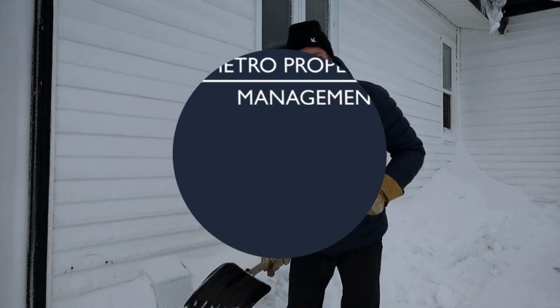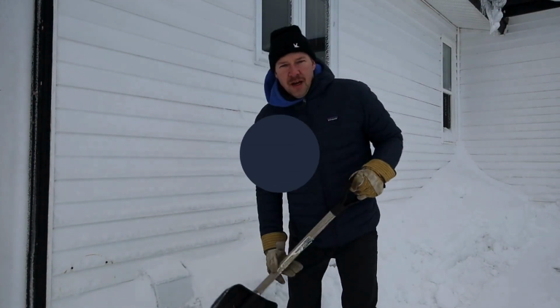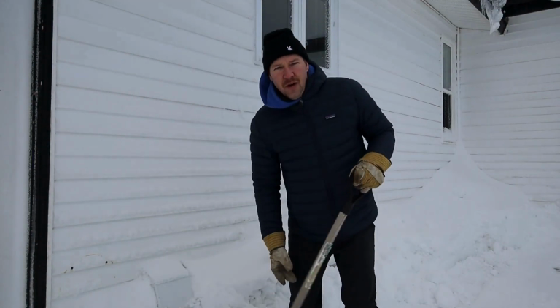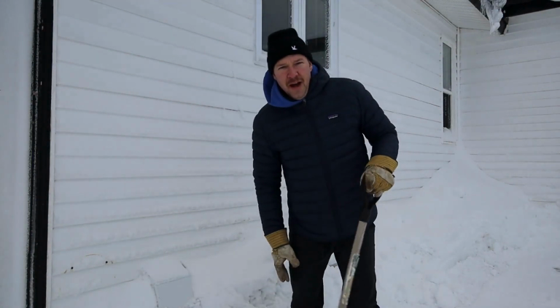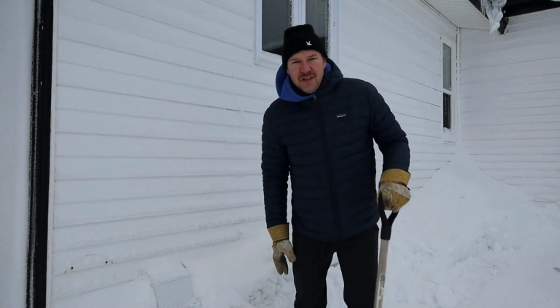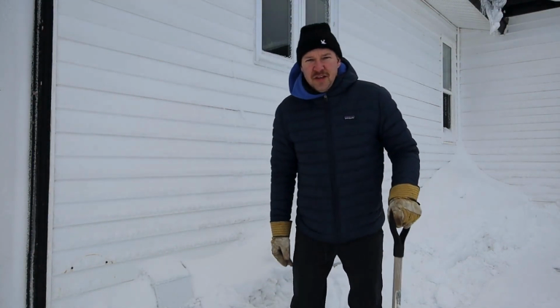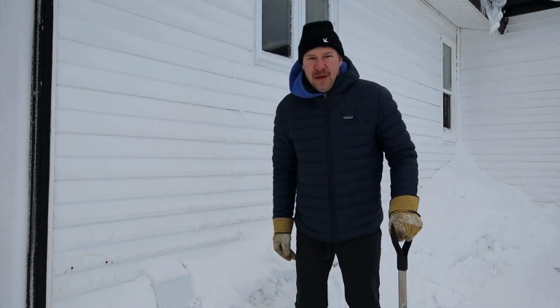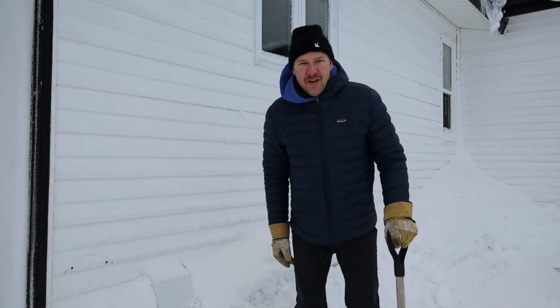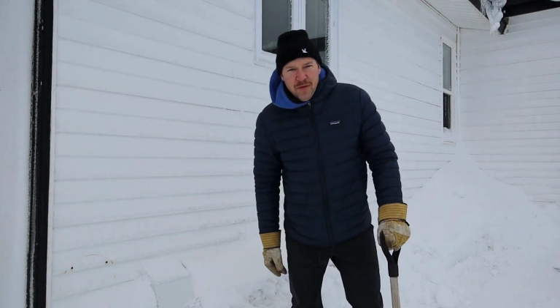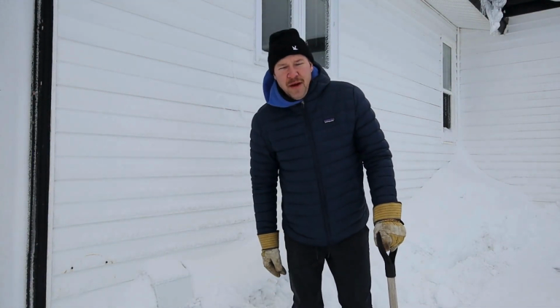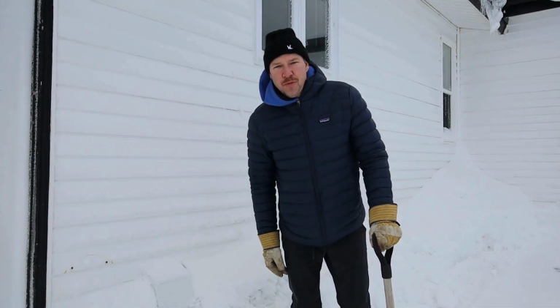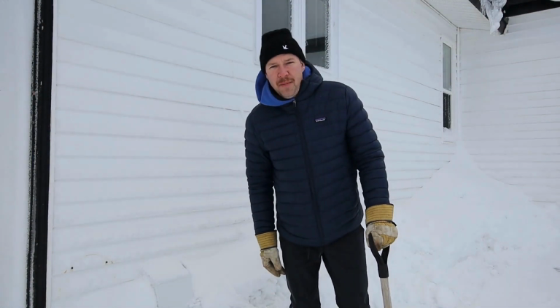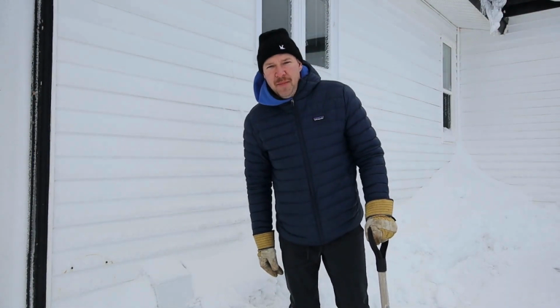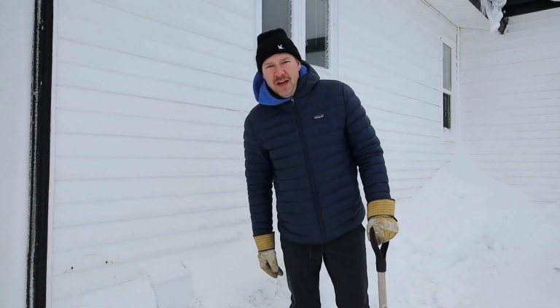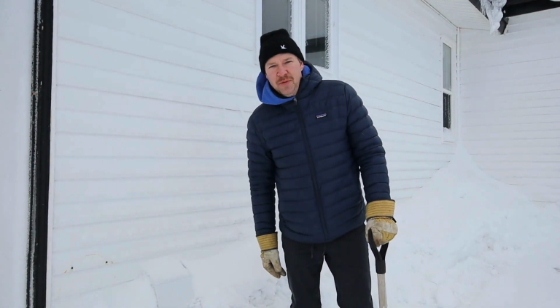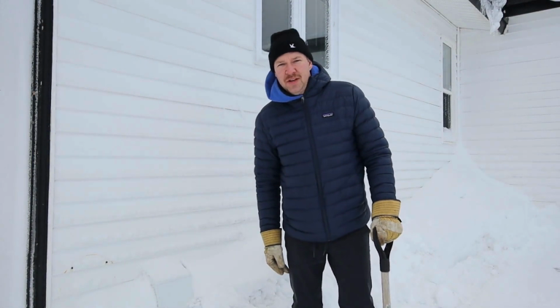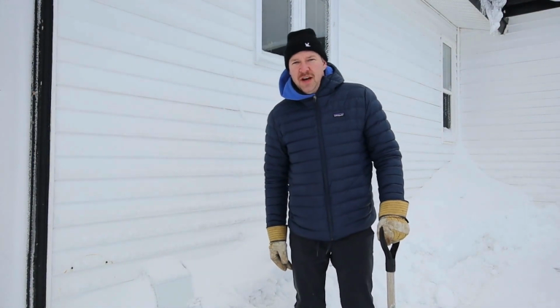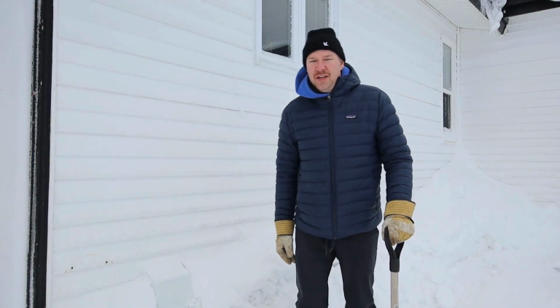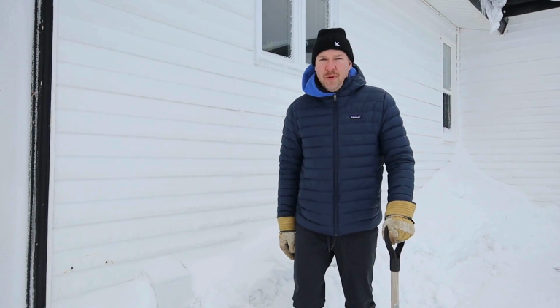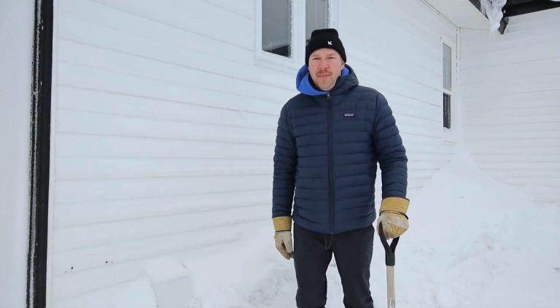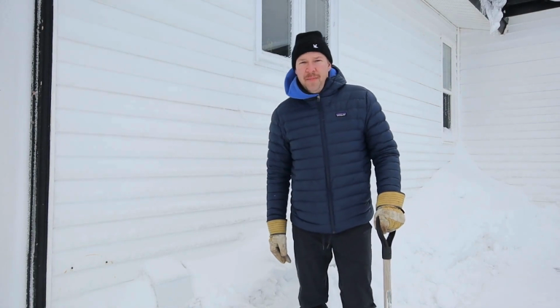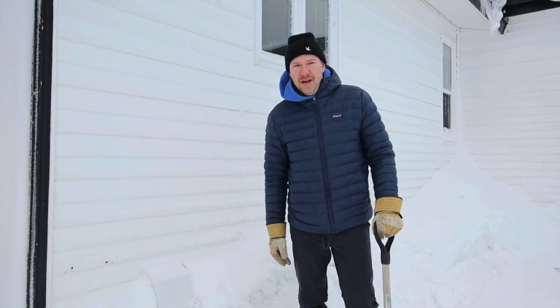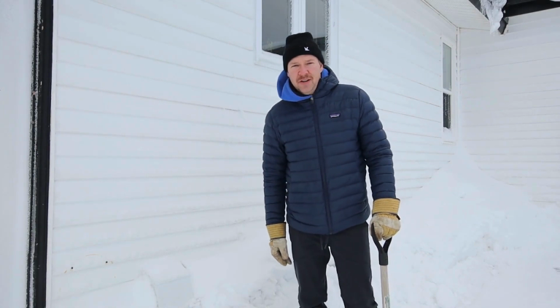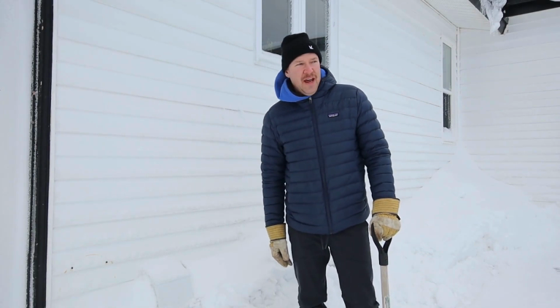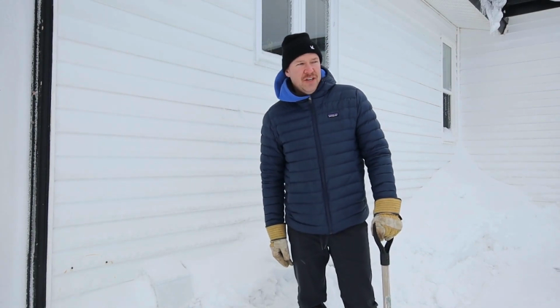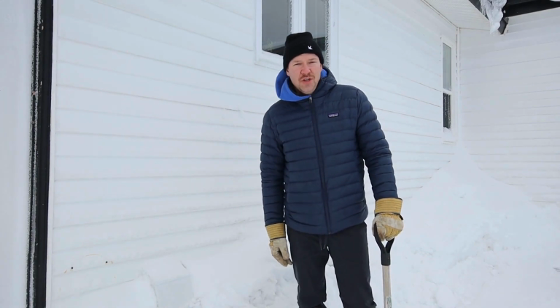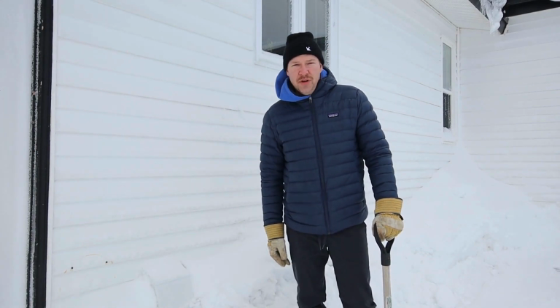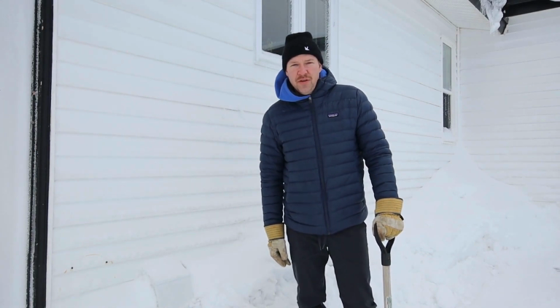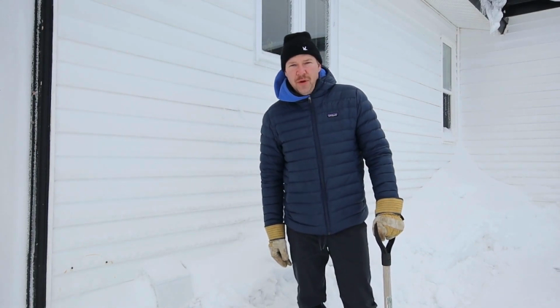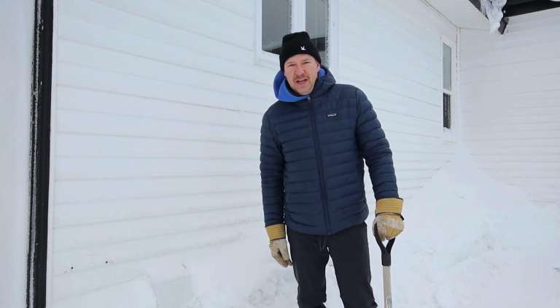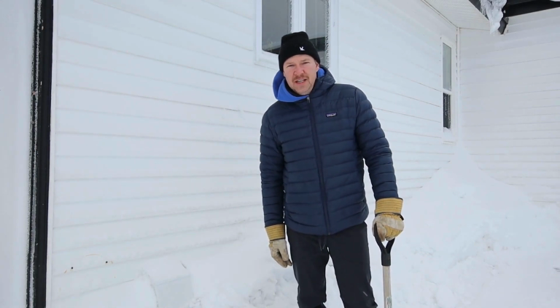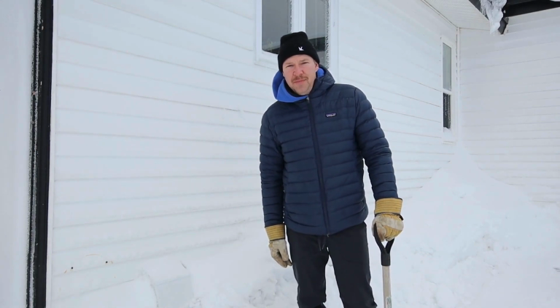Hello guys, Peter here with Metro Property Management. I just want to pop on here today and do another weekly tip.